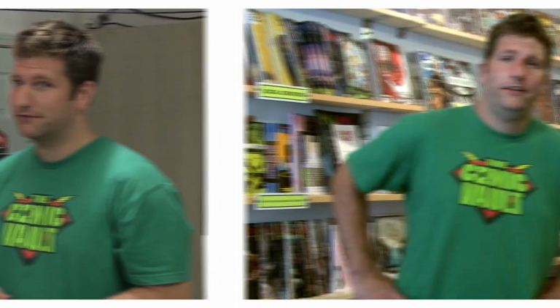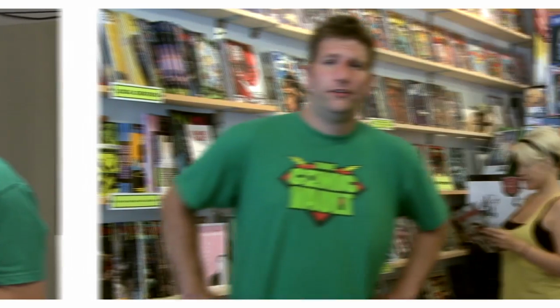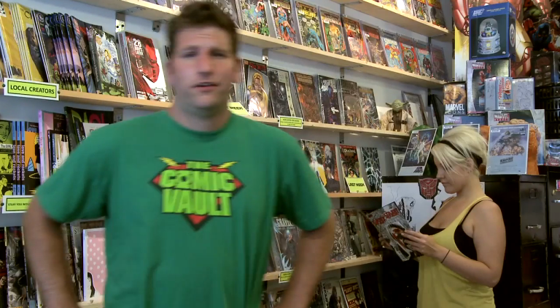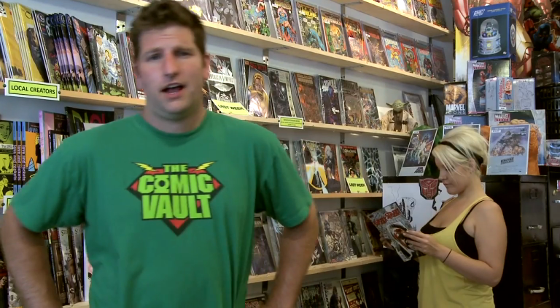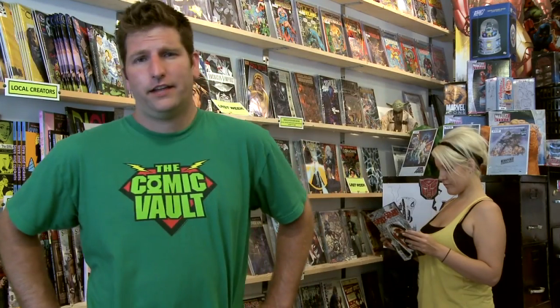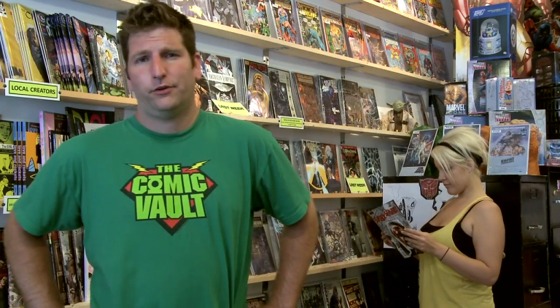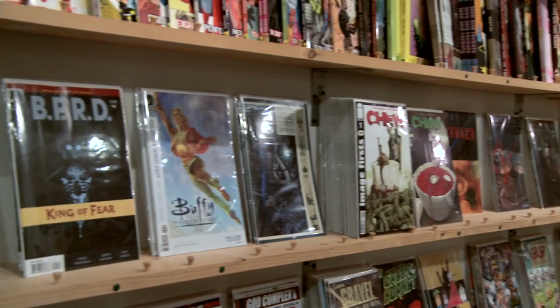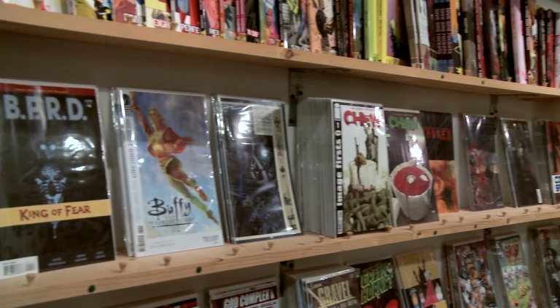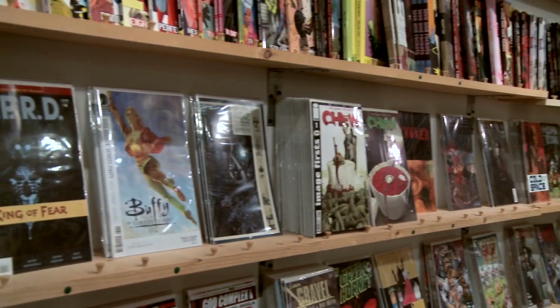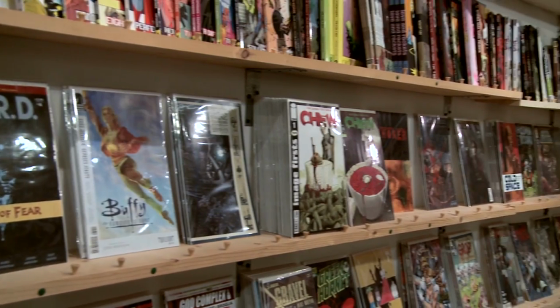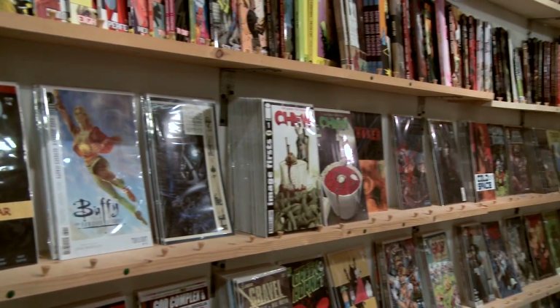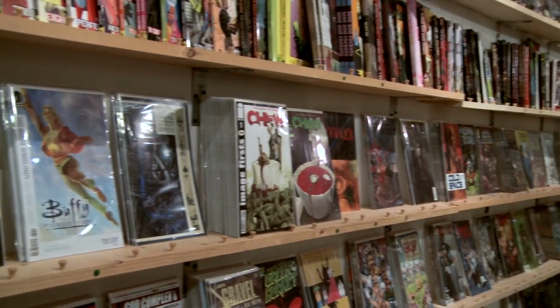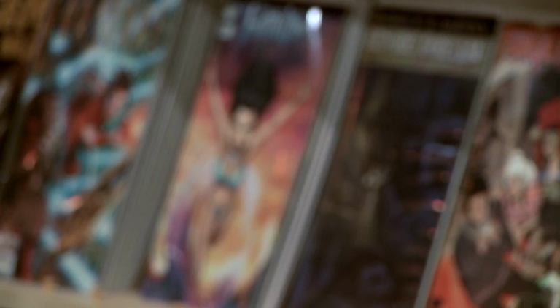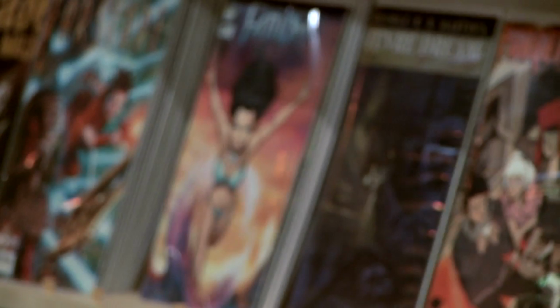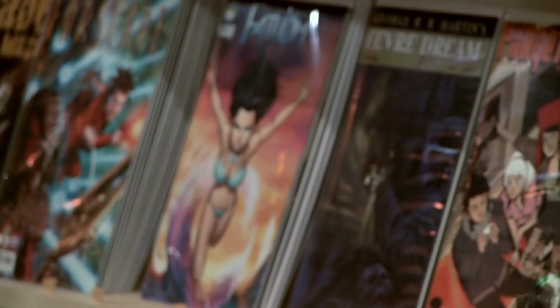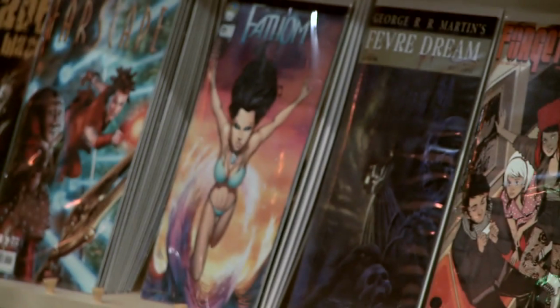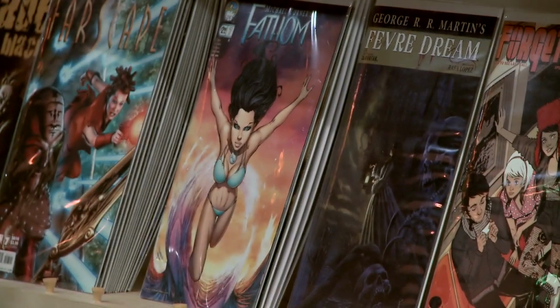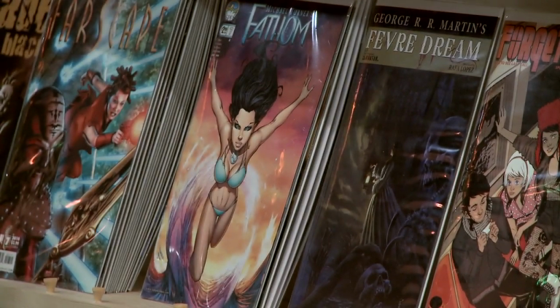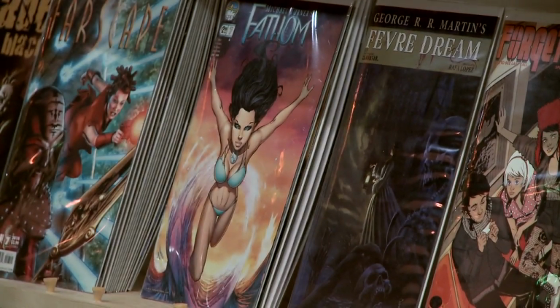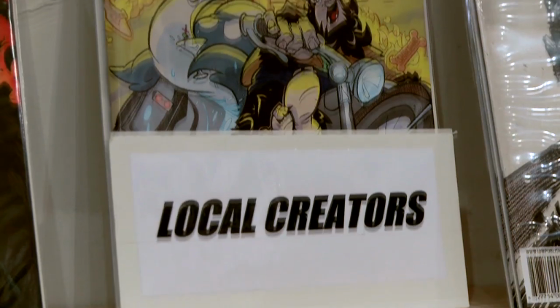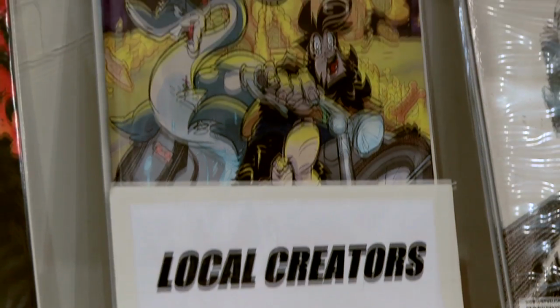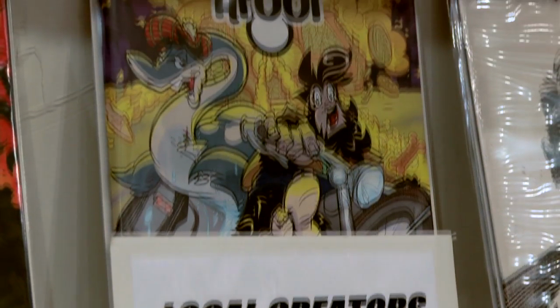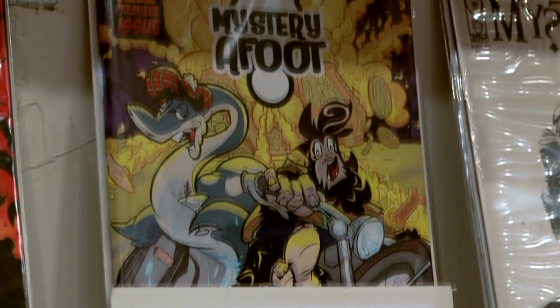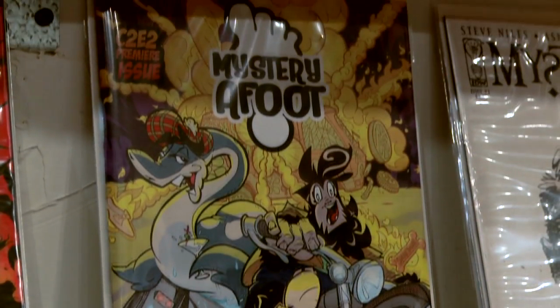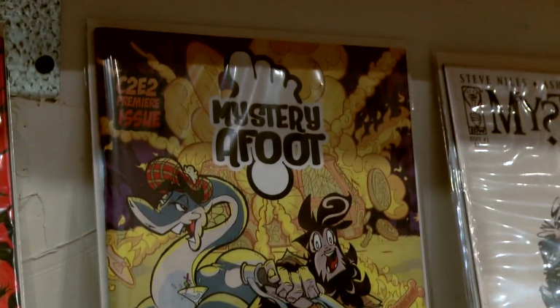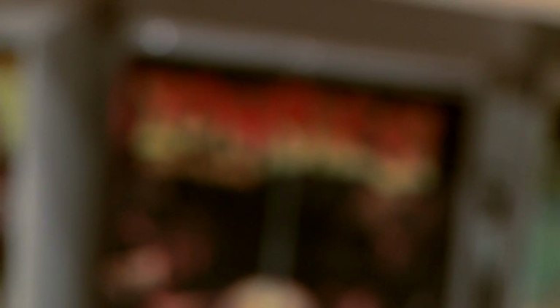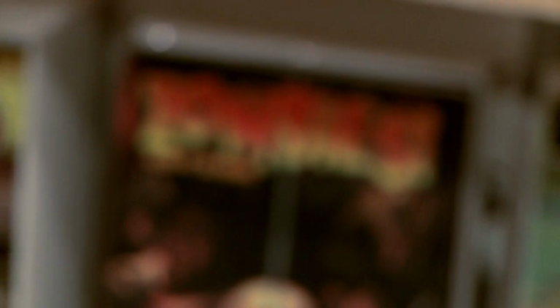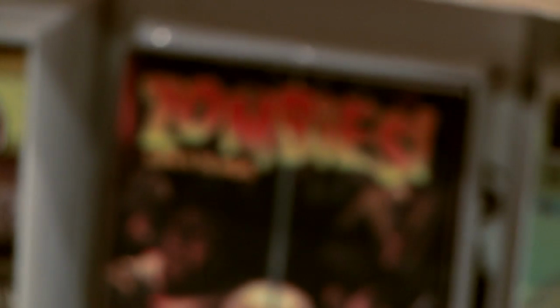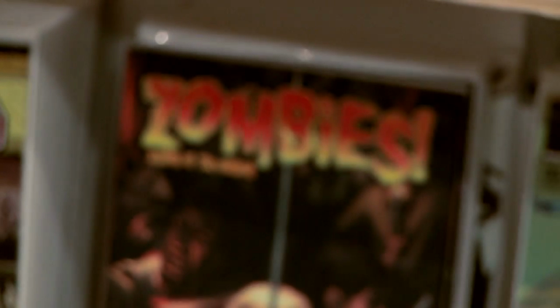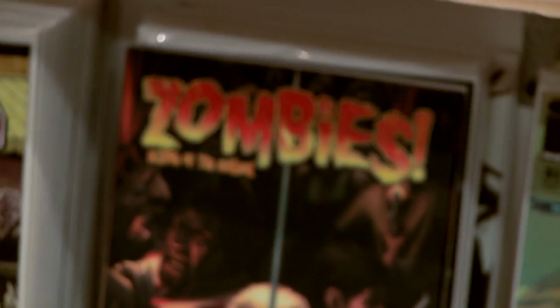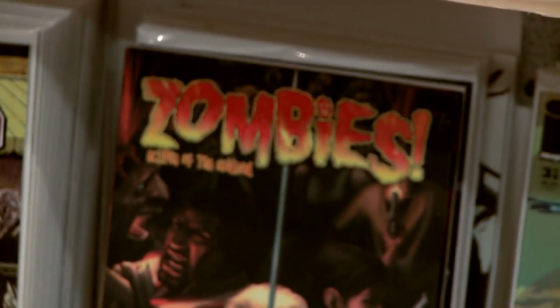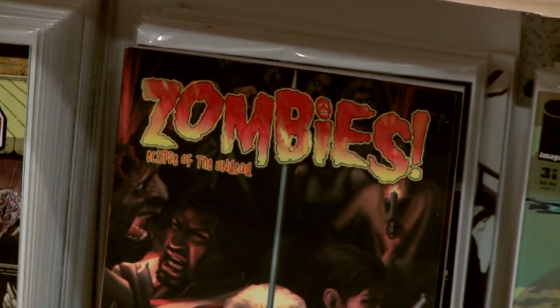This is our non-superhero section where we feature independent comic books, local creators, and of course, zombies.